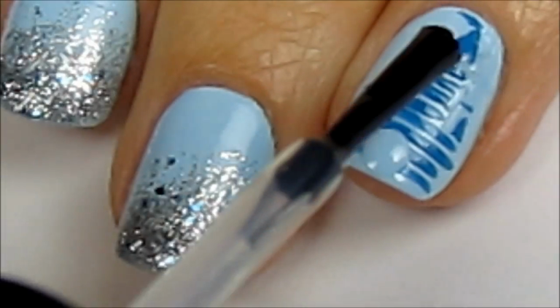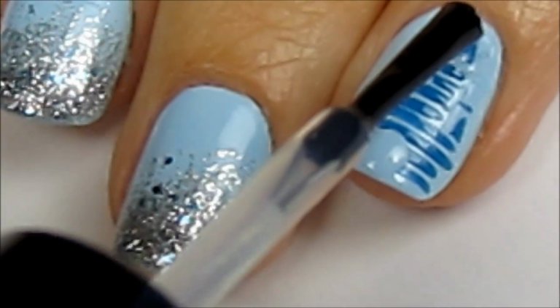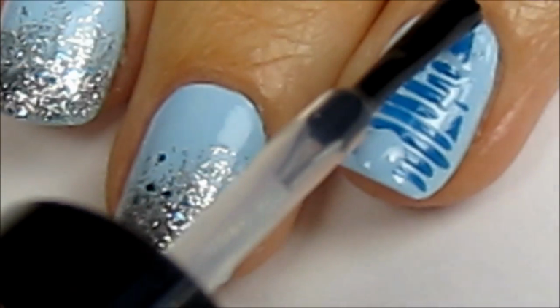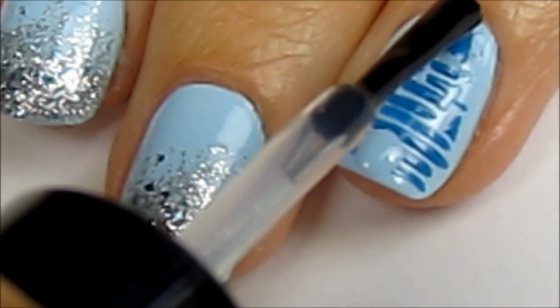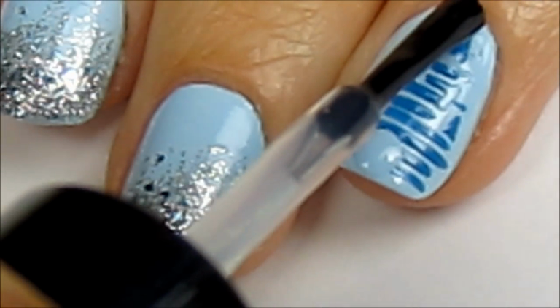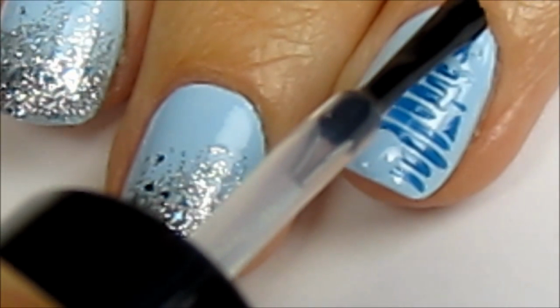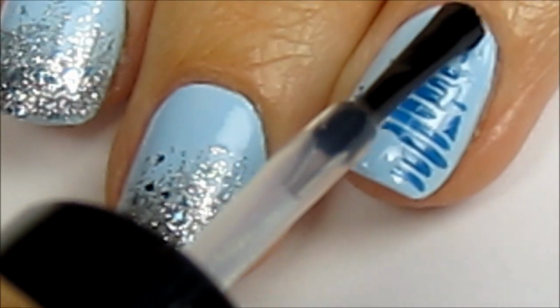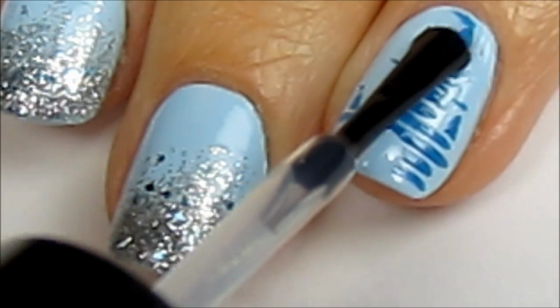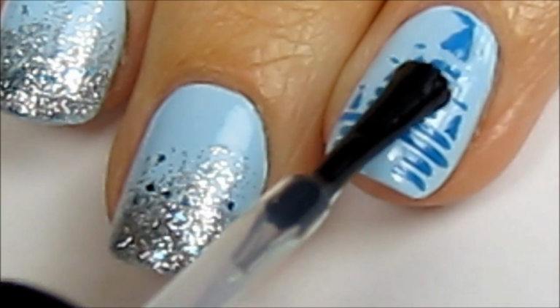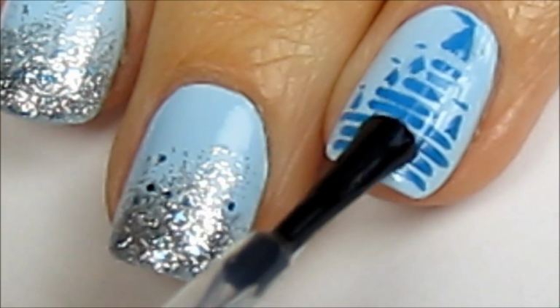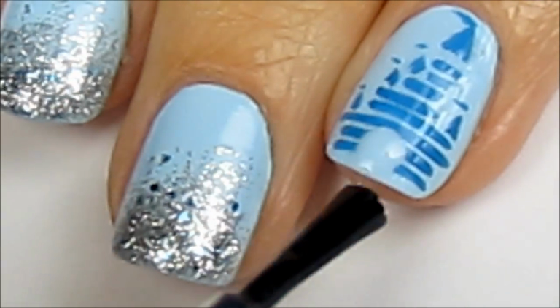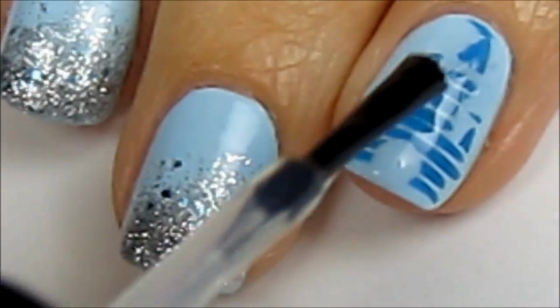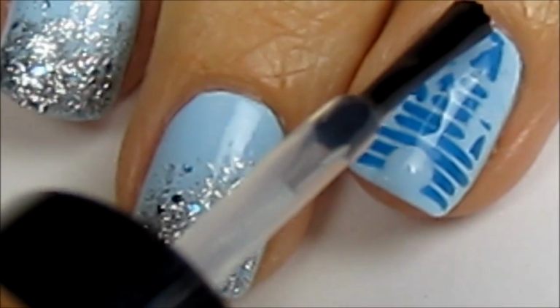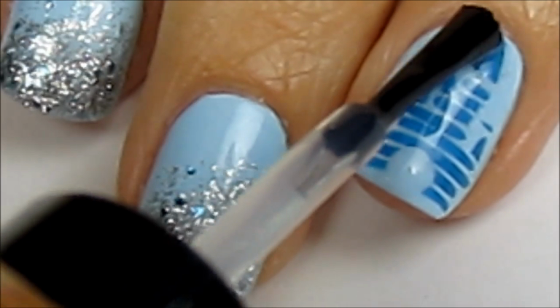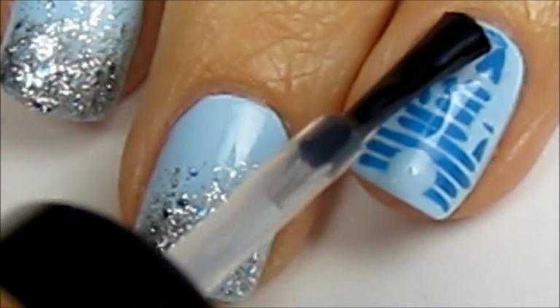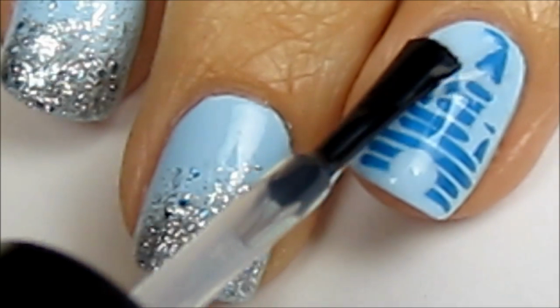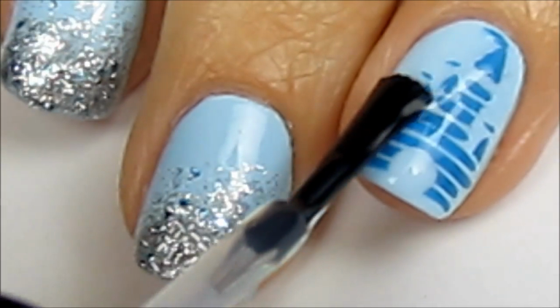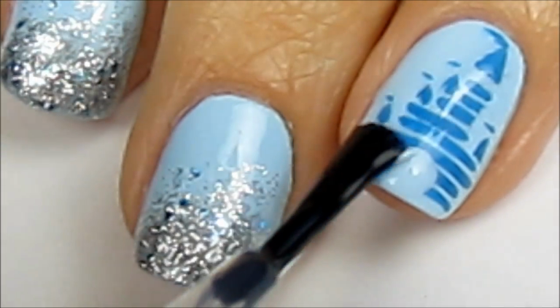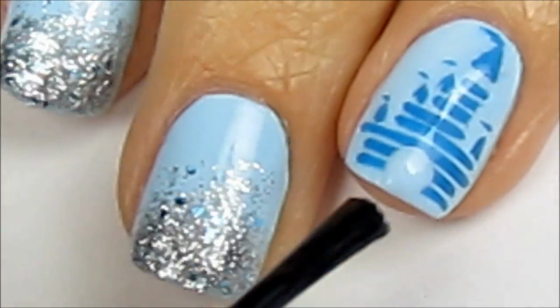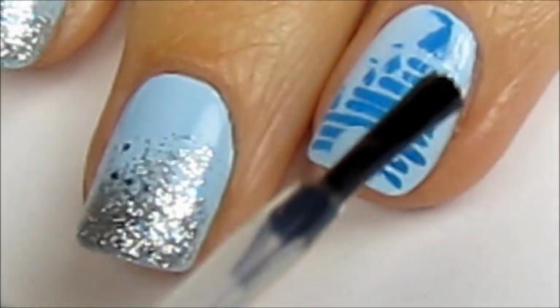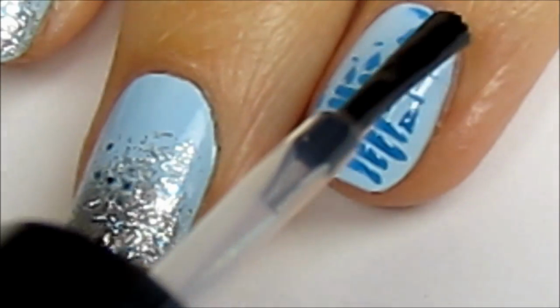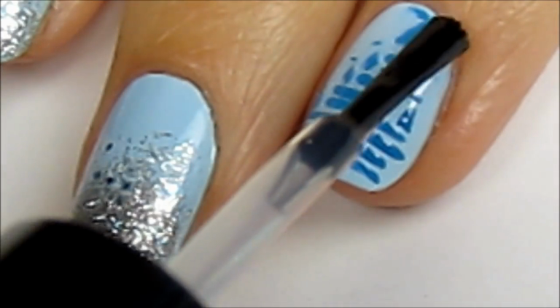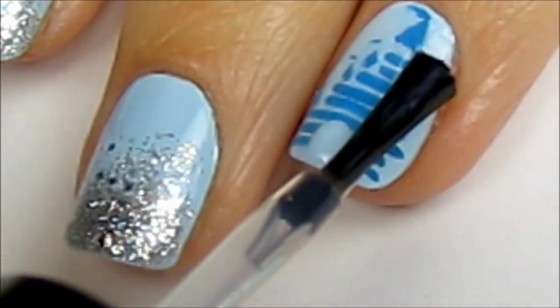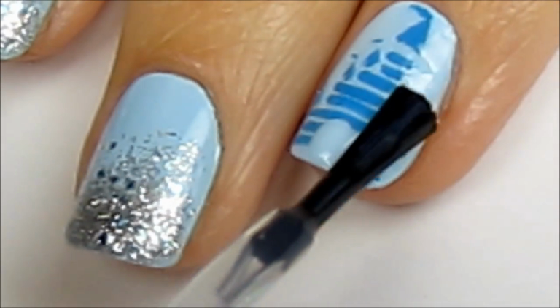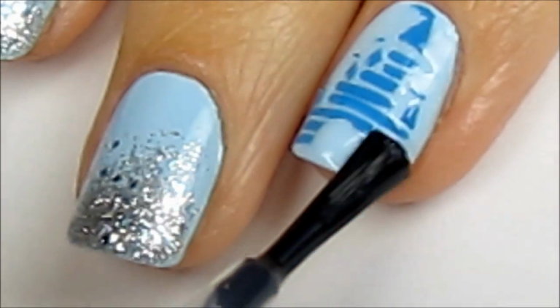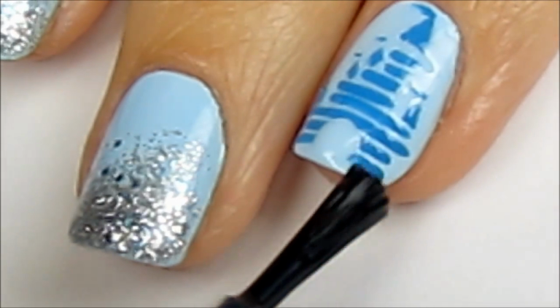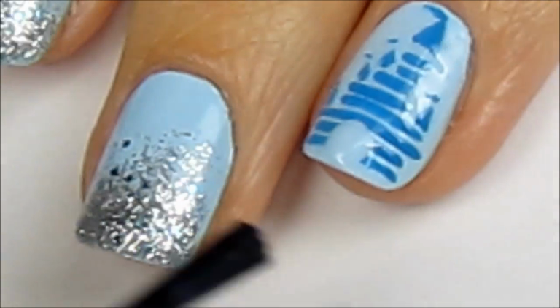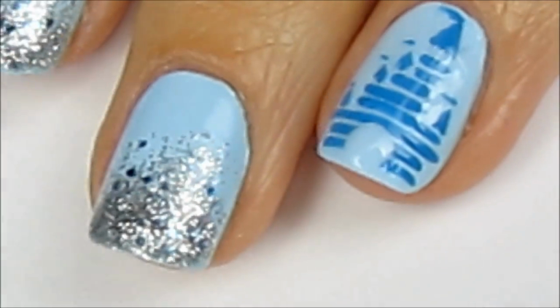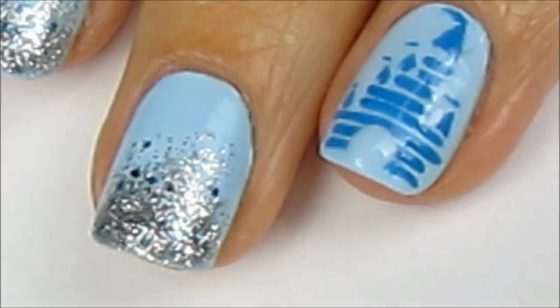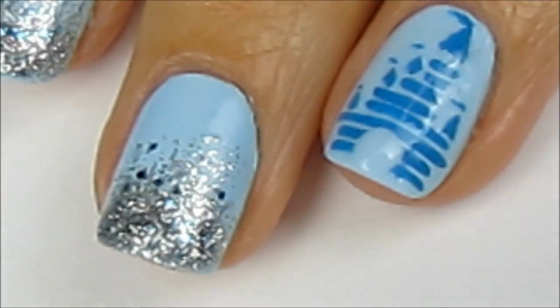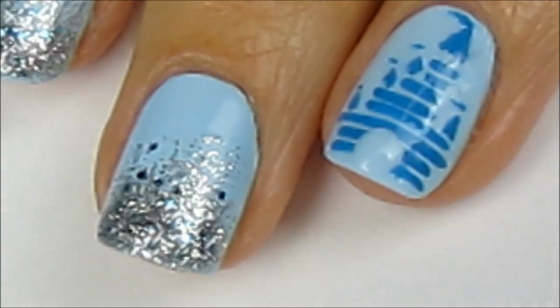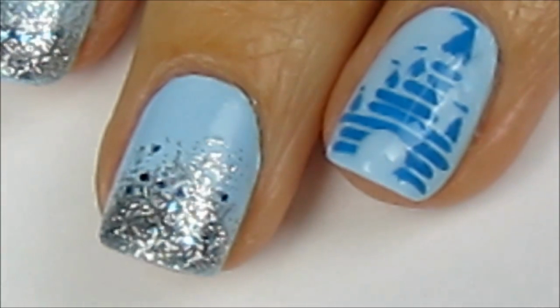Finish off with a top coat to smooth out any bumps in your castle design. This will also seal in your design and add a beautiful shine.